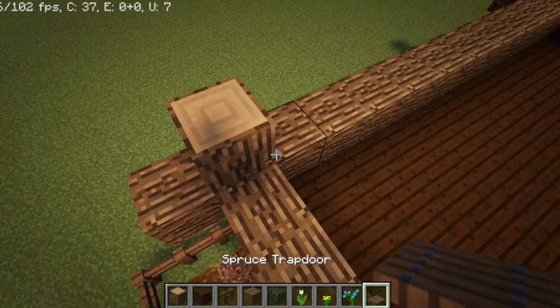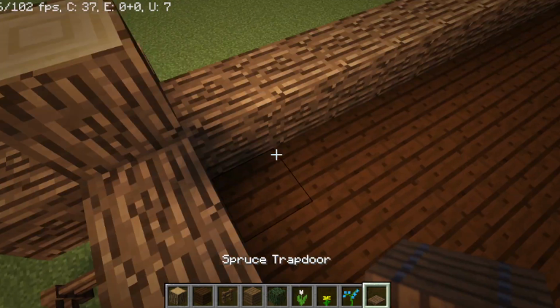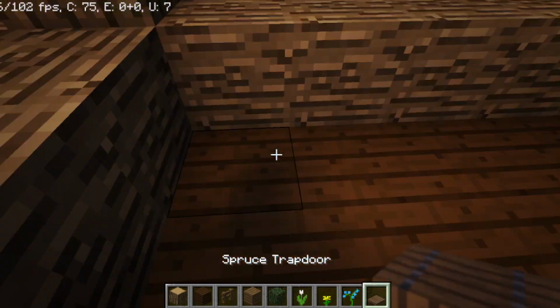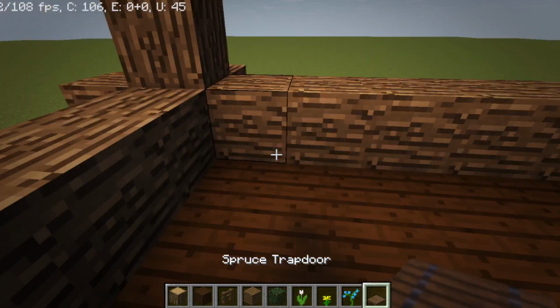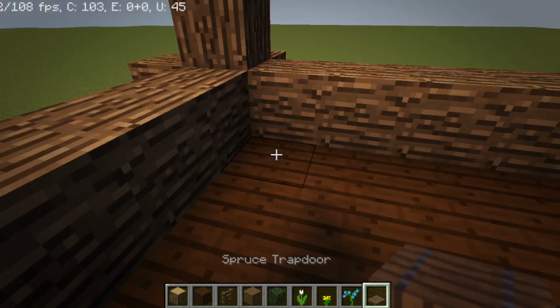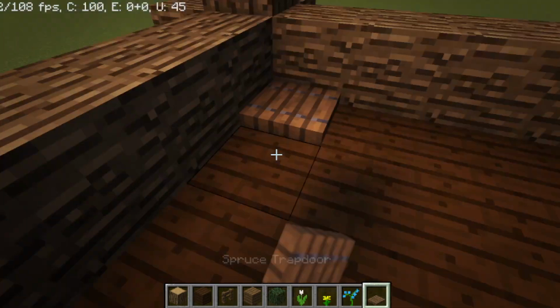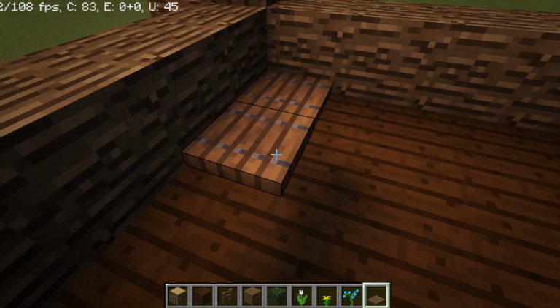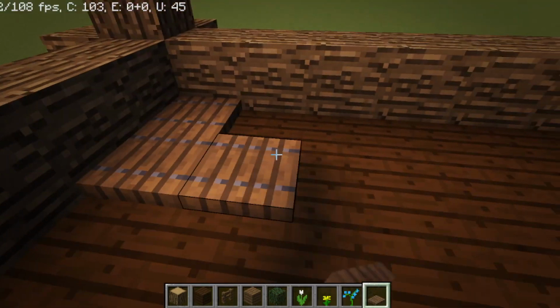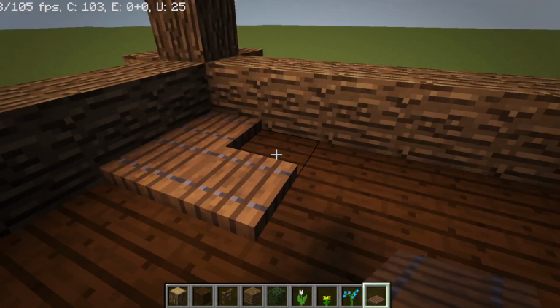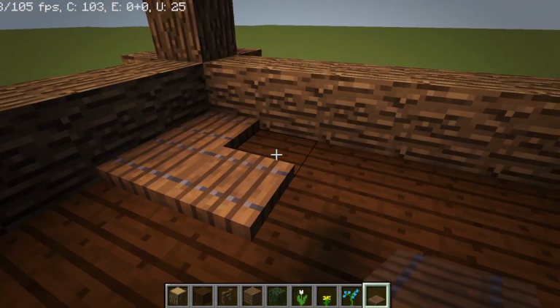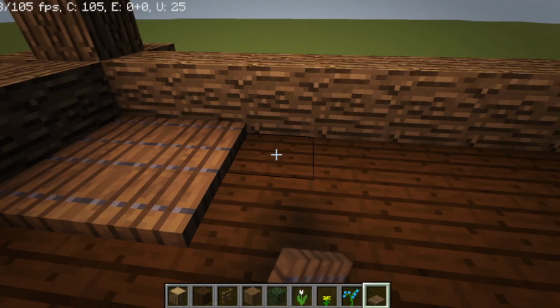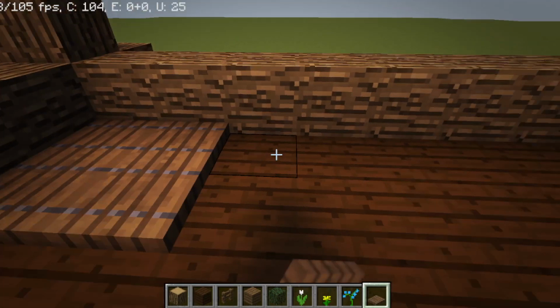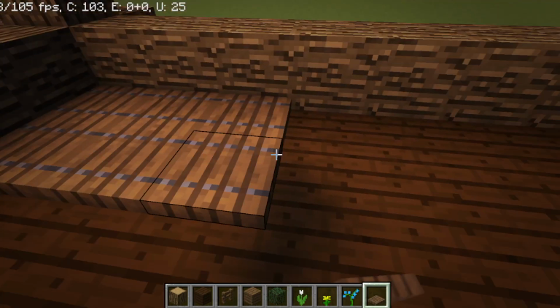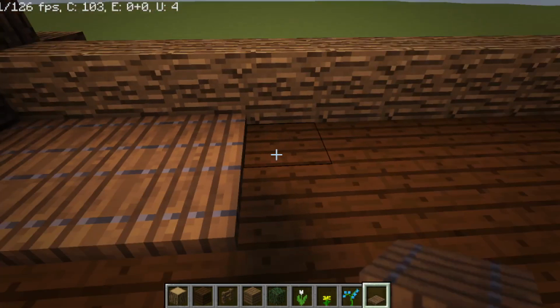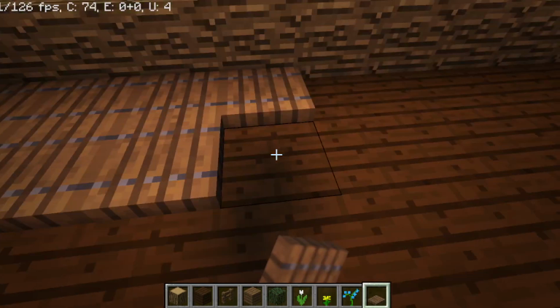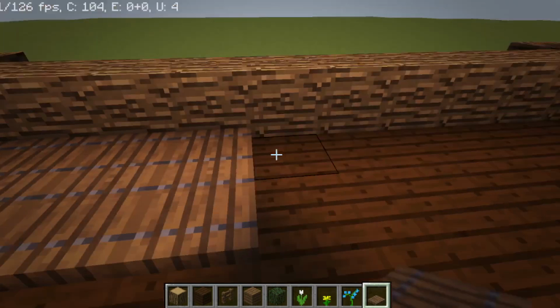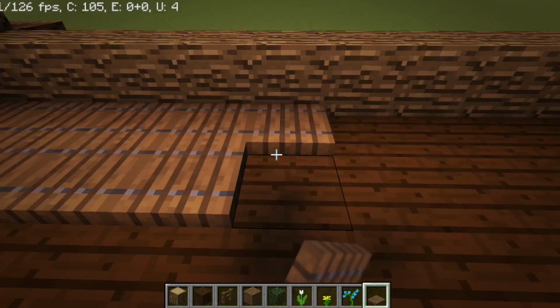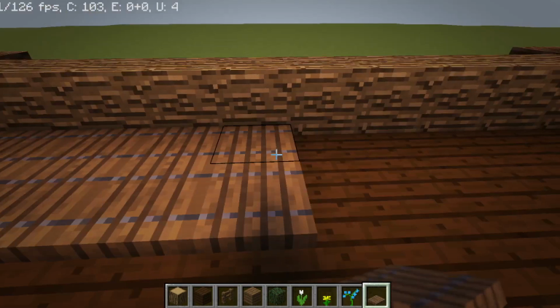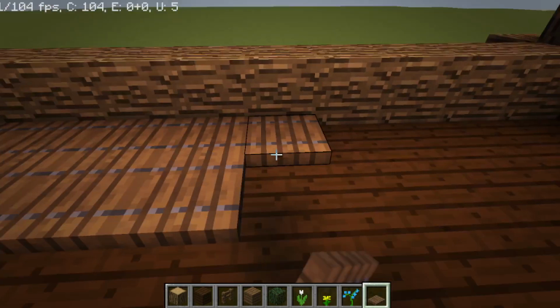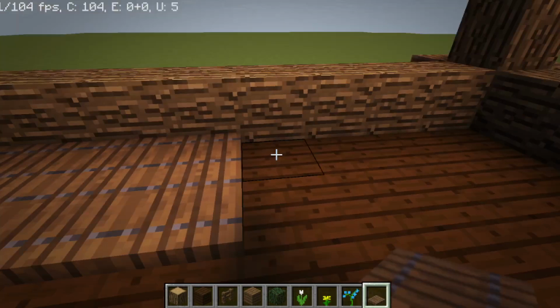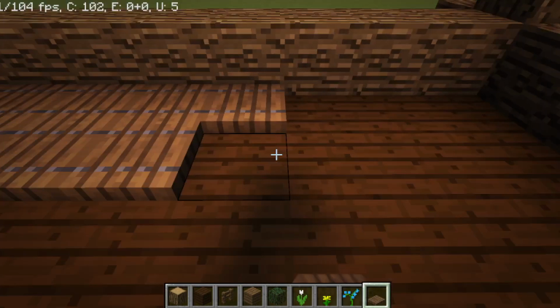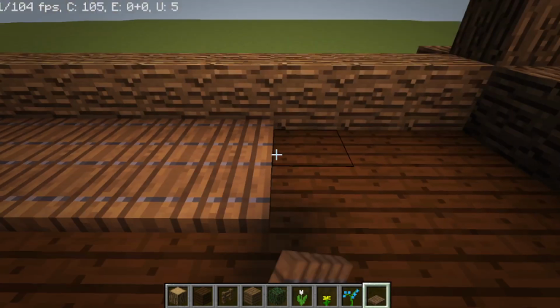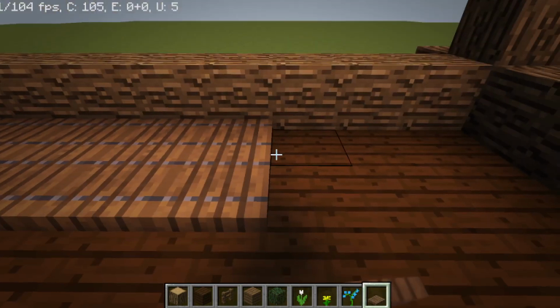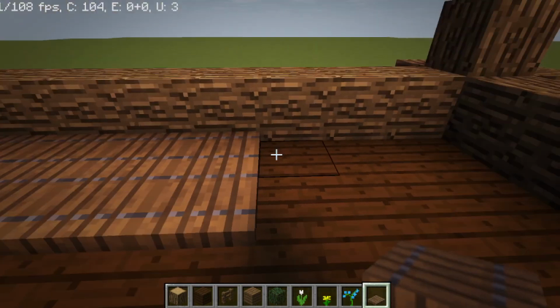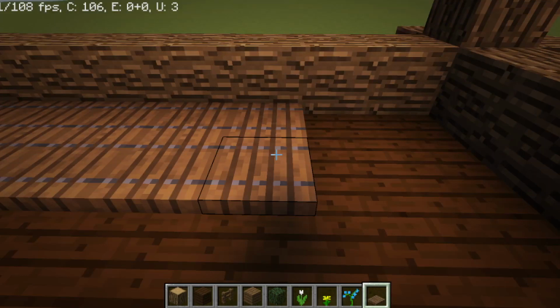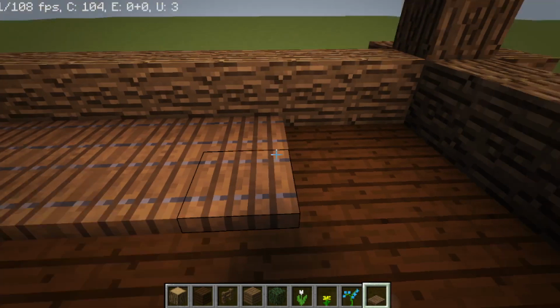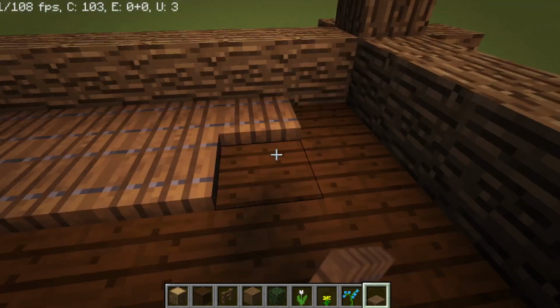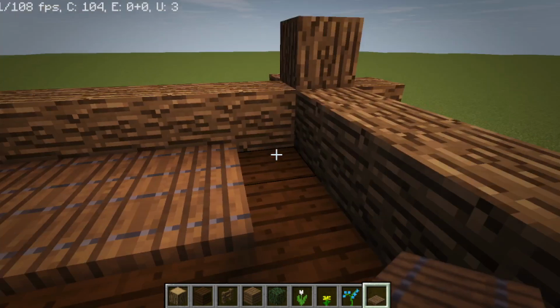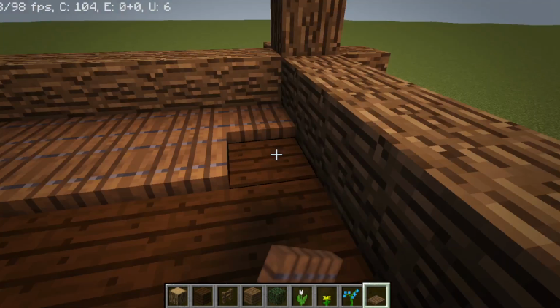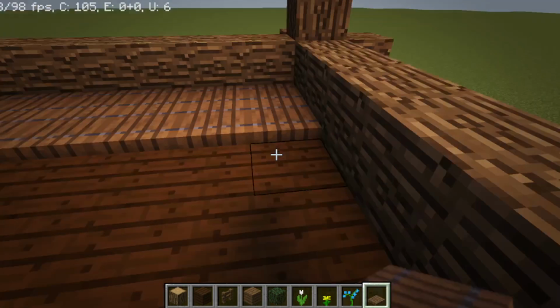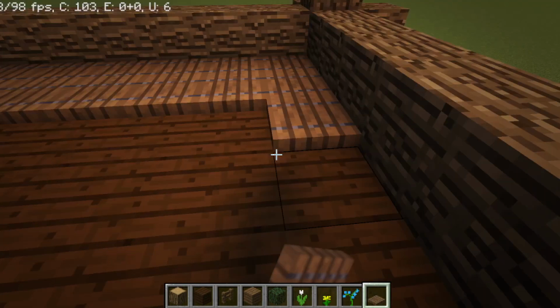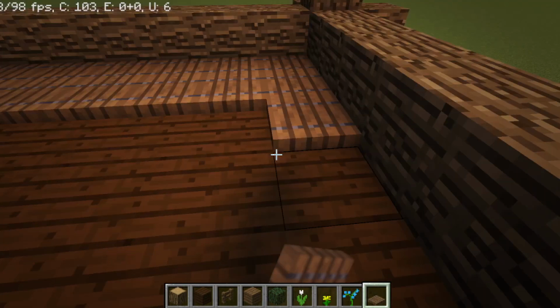Then you are going to want to place trapdoors on the ceiling.